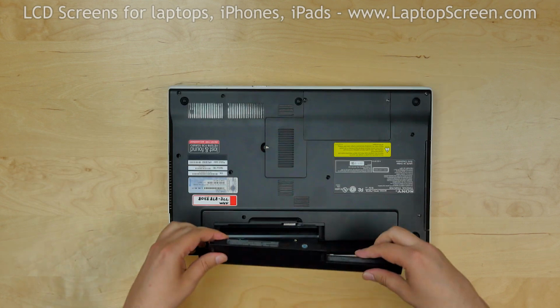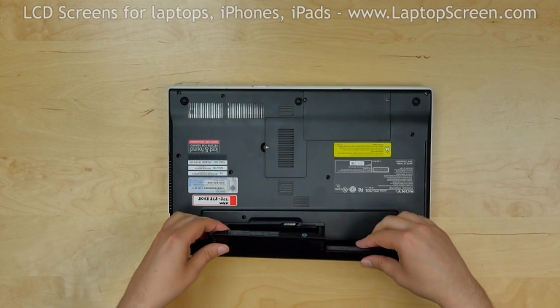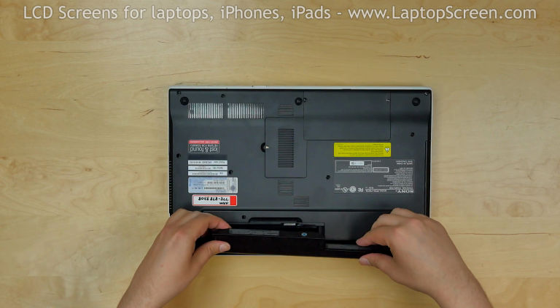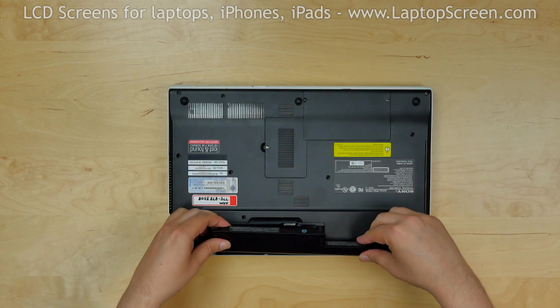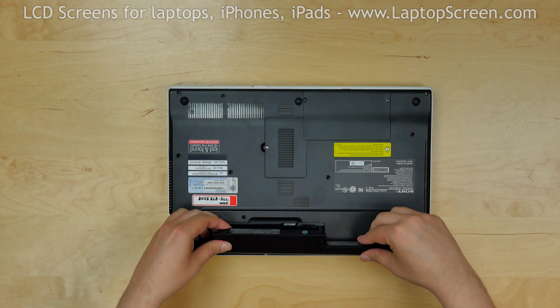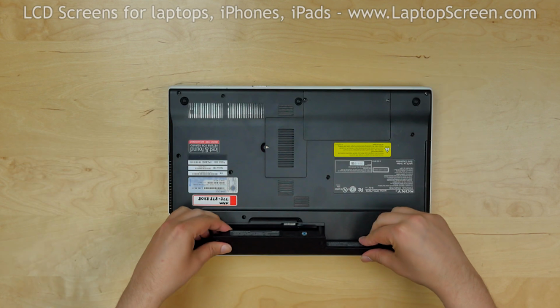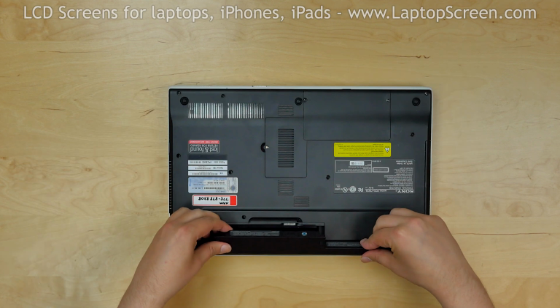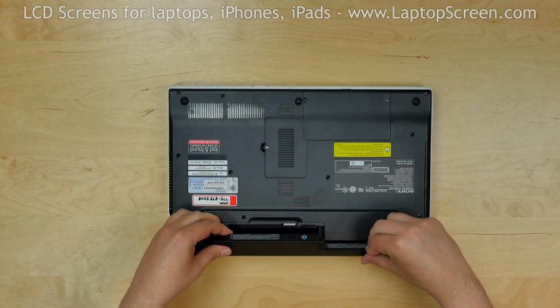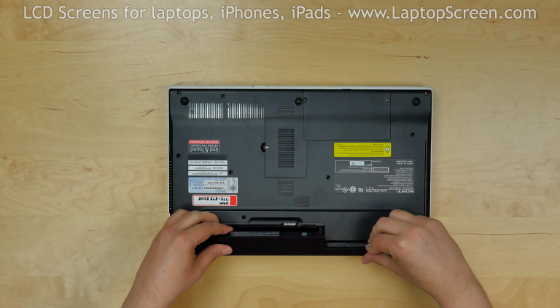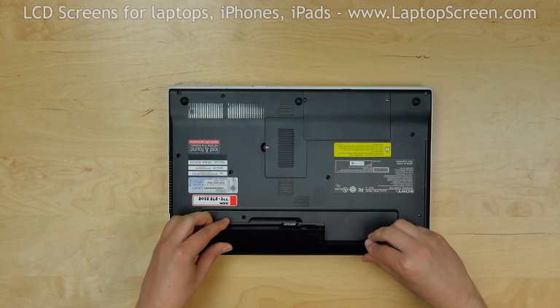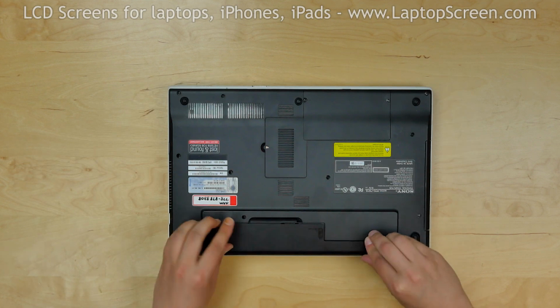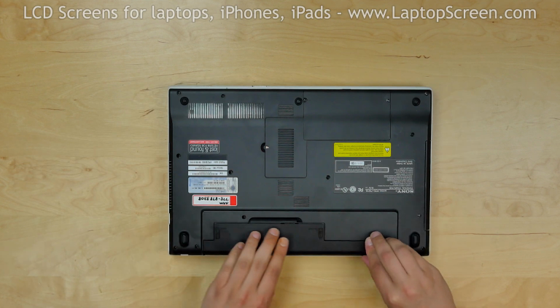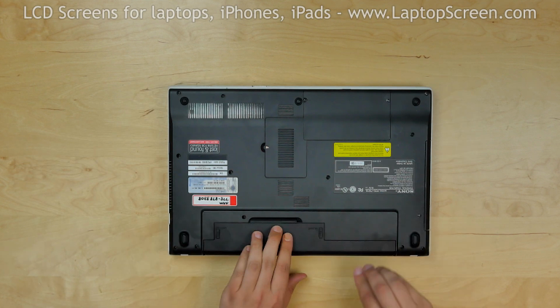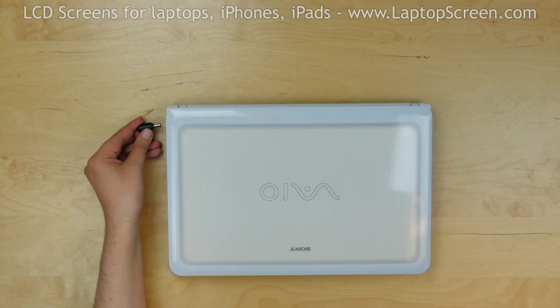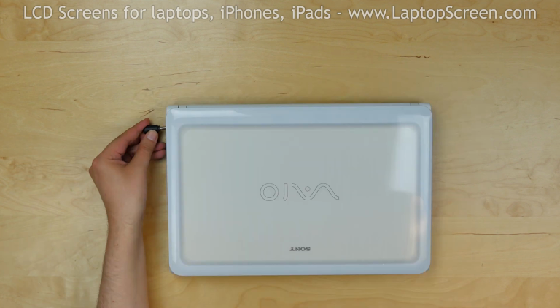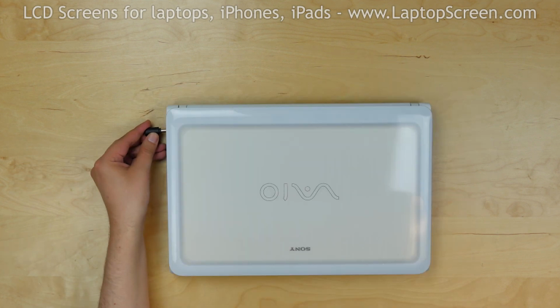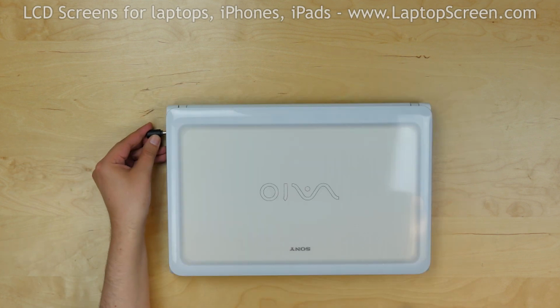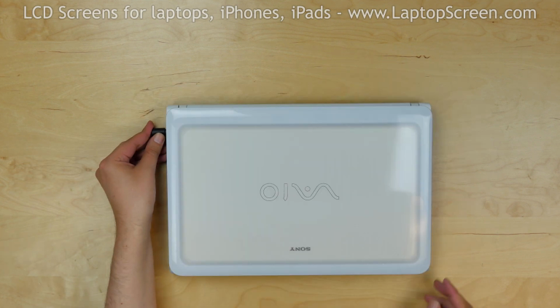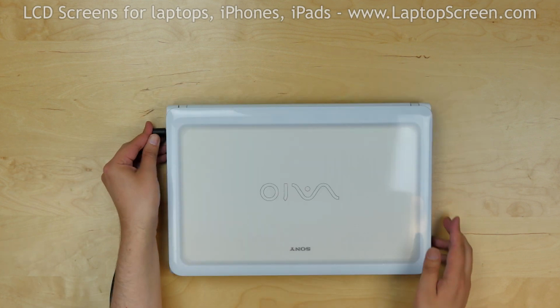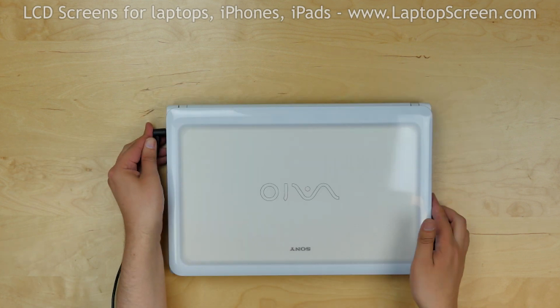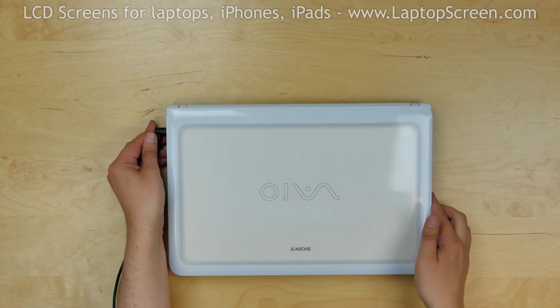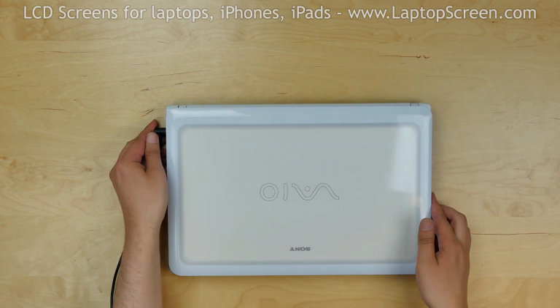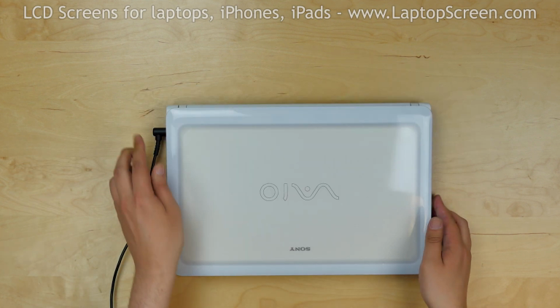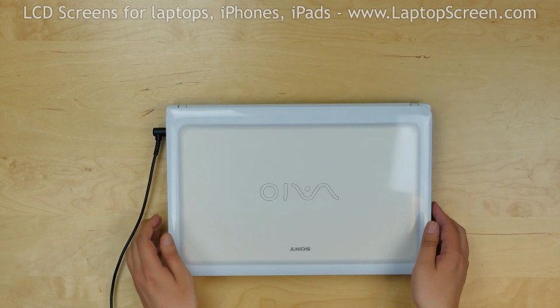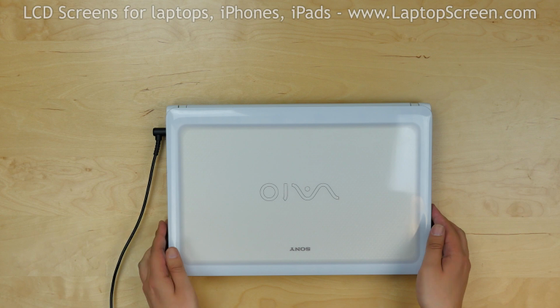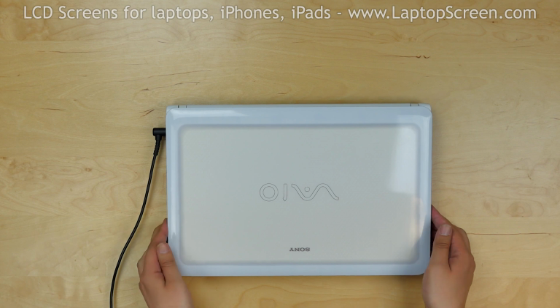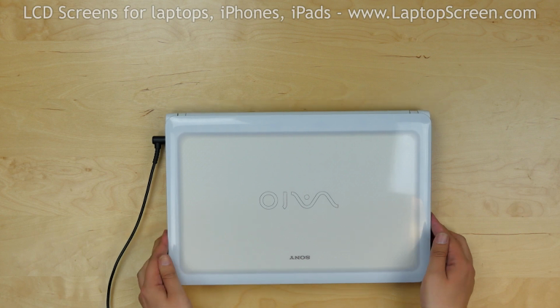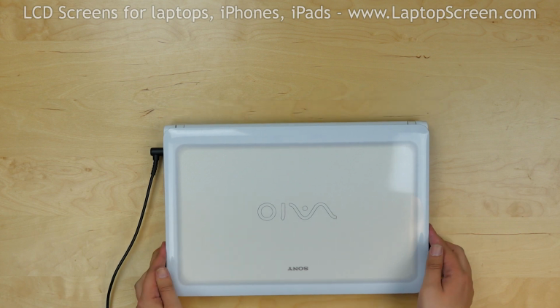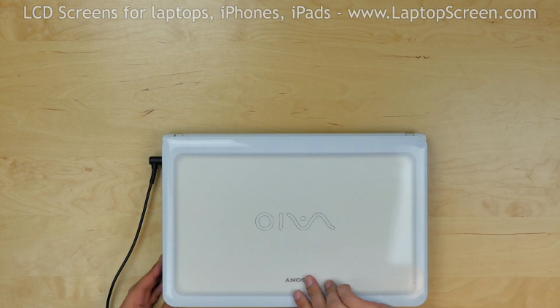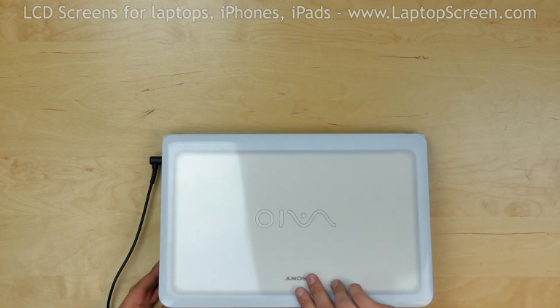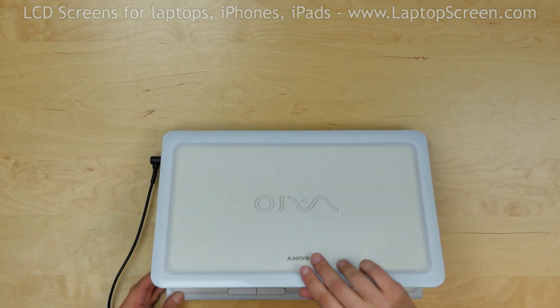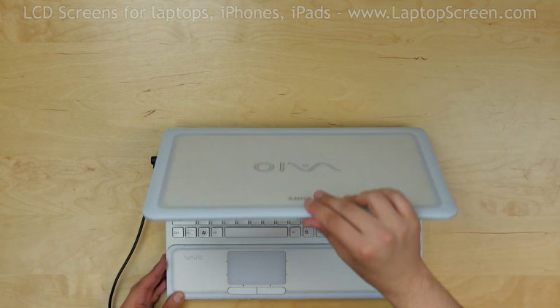Replace the battery and reconnect the power cord. We're done.